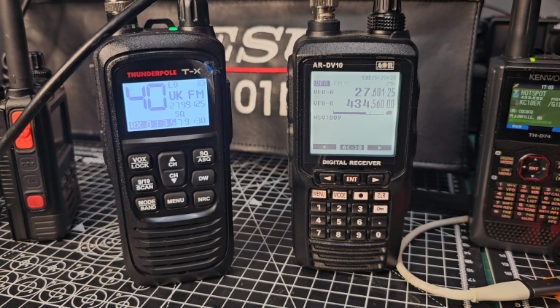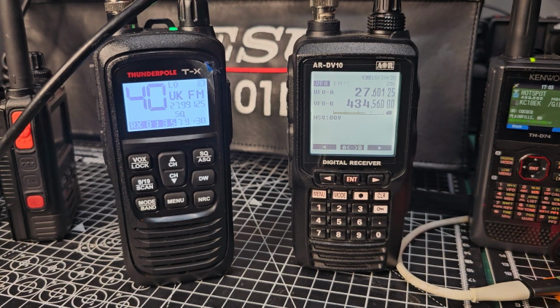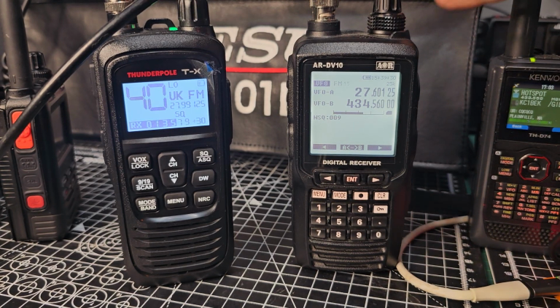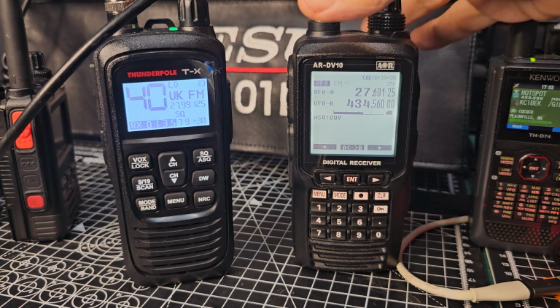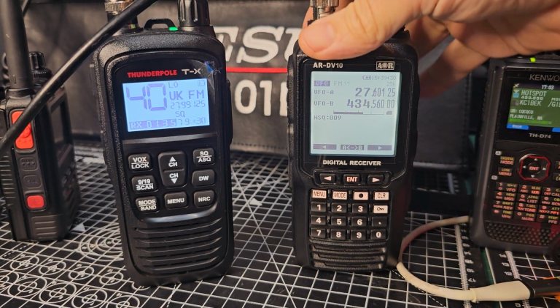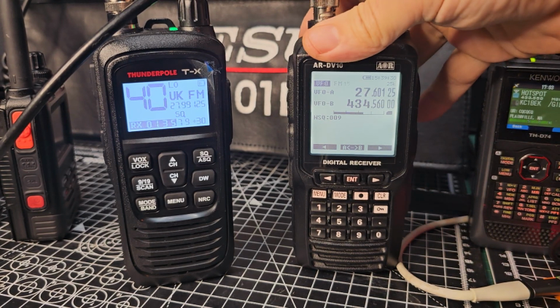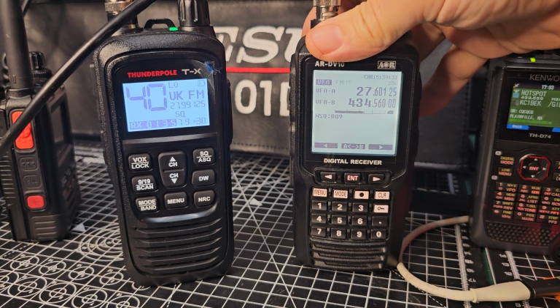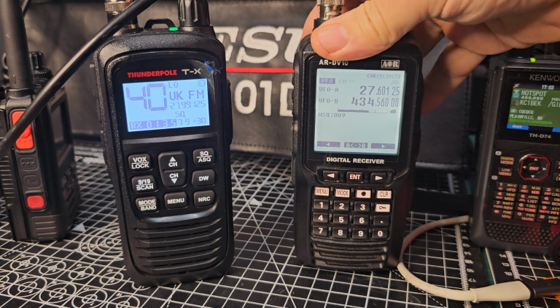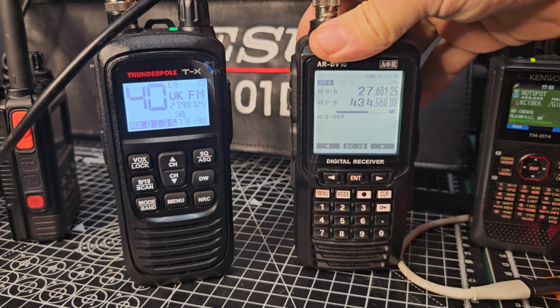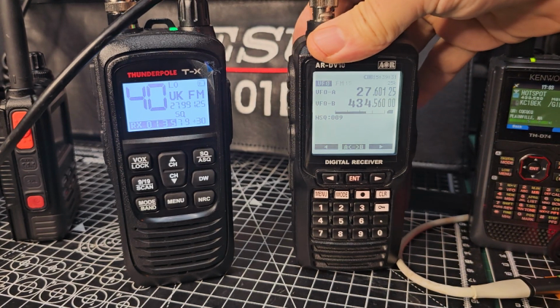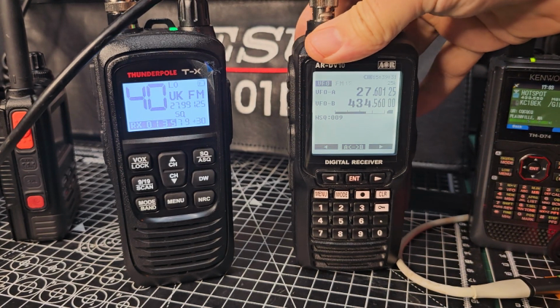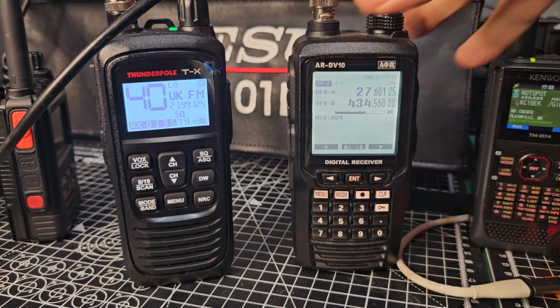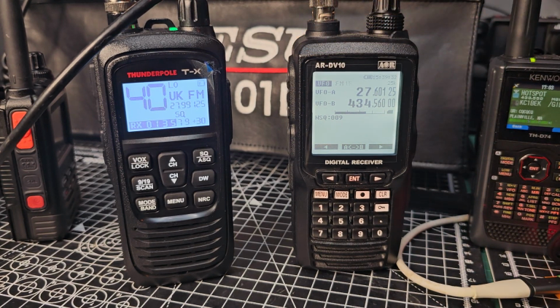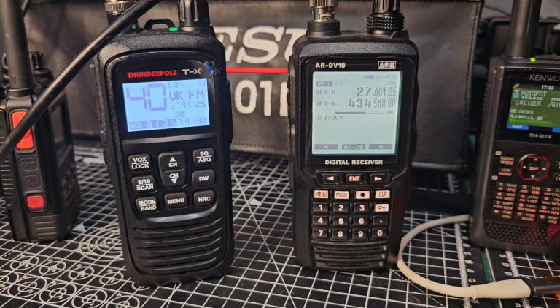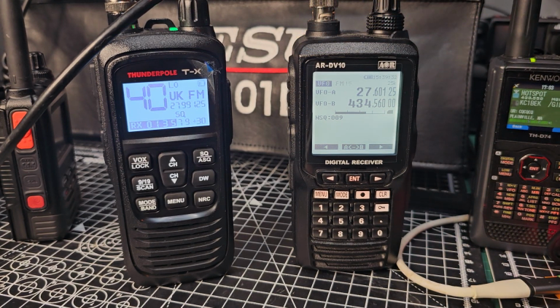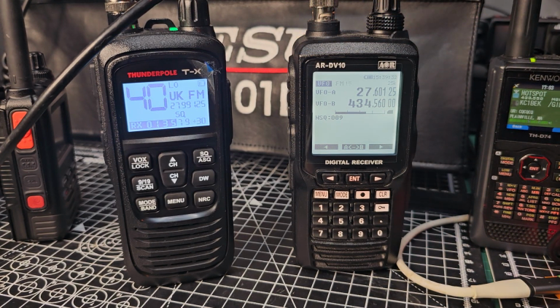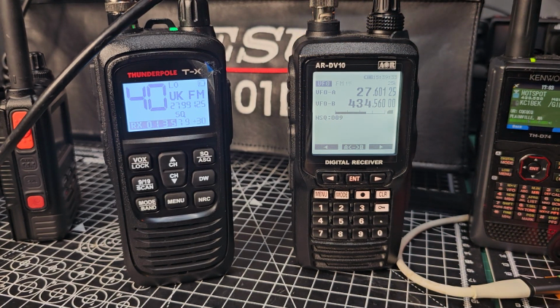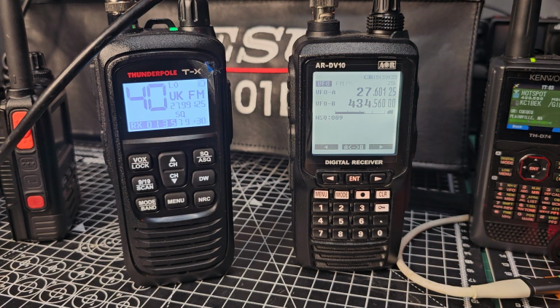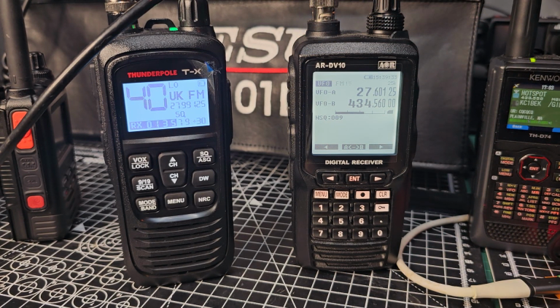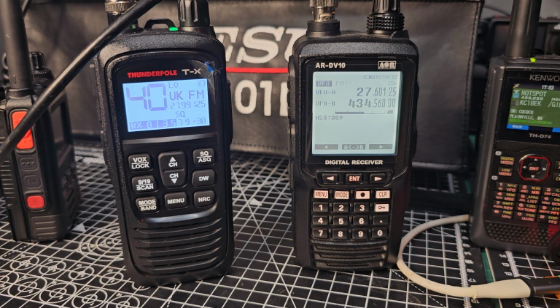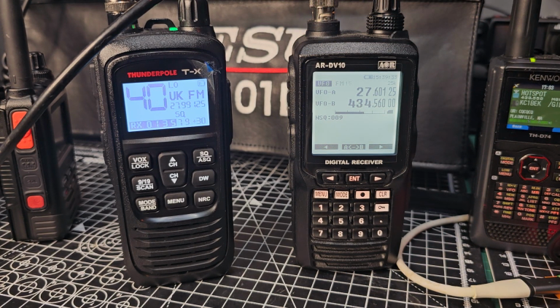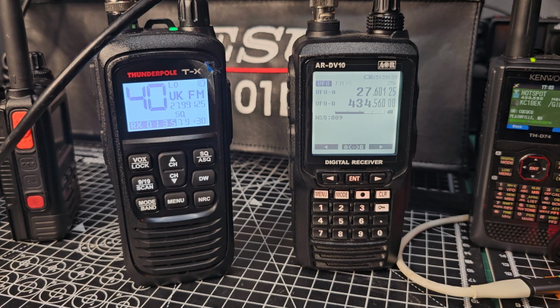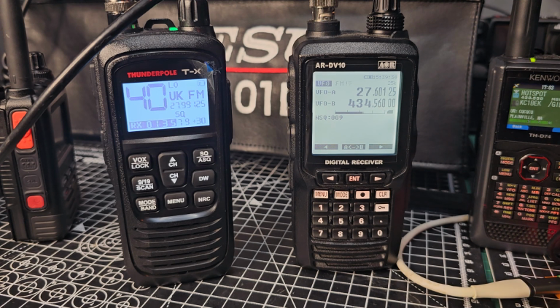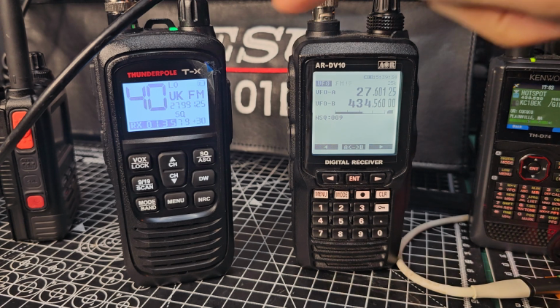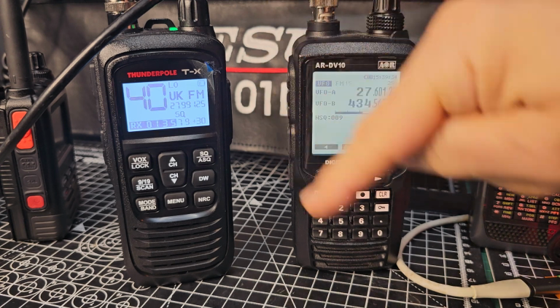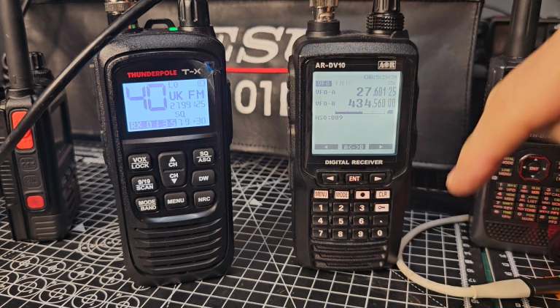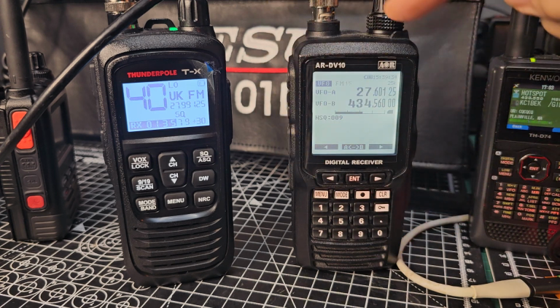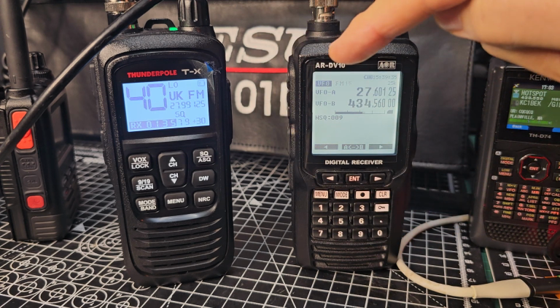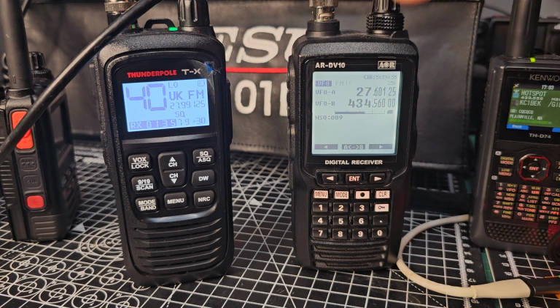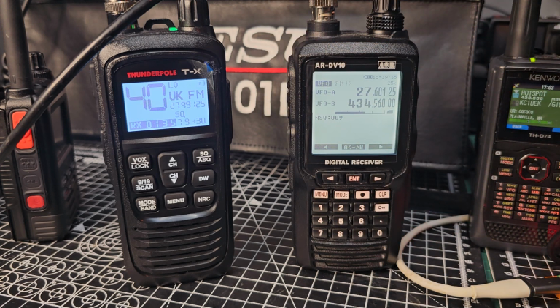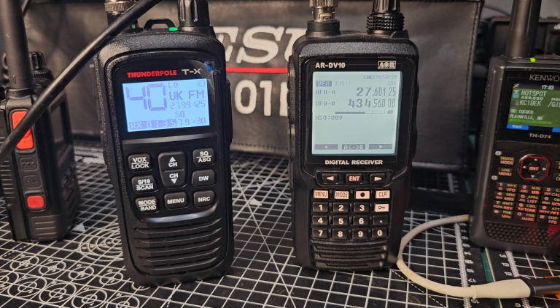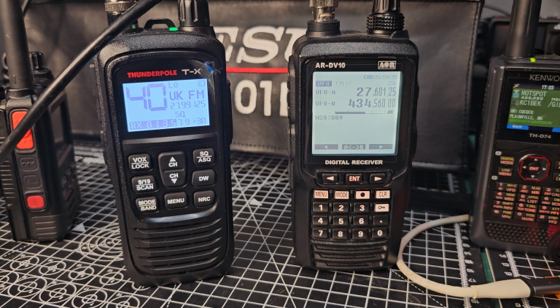Mzero FXB Hamtech, welcome to my channel. Someone asked me: can you receive CB on the ARDV10?